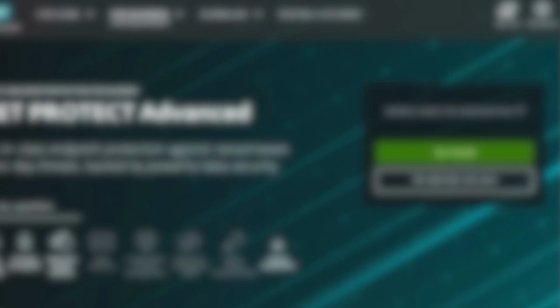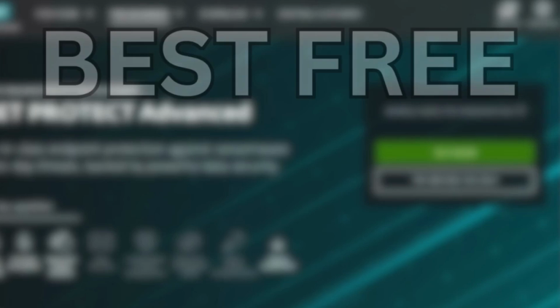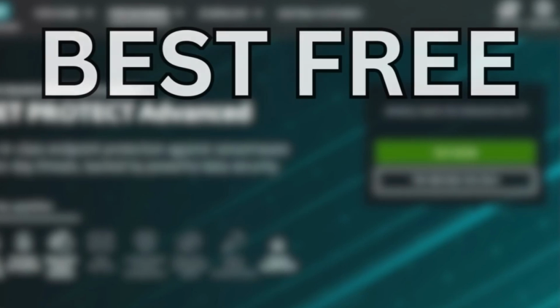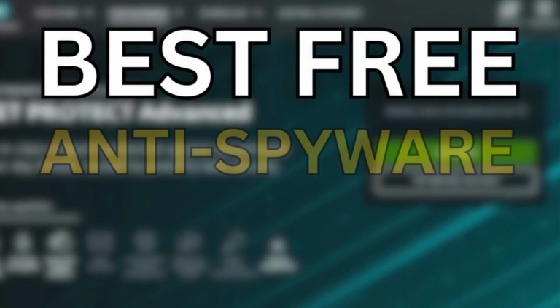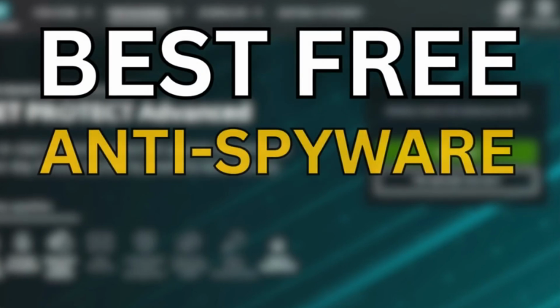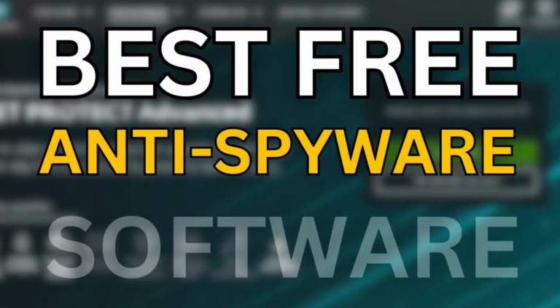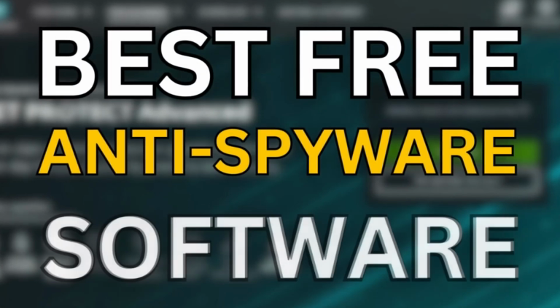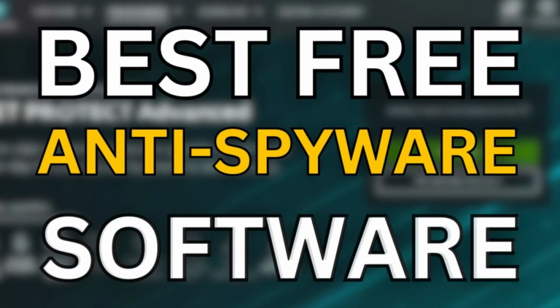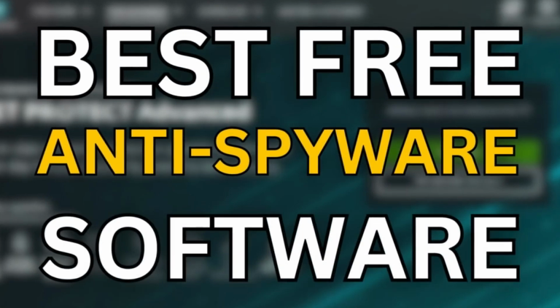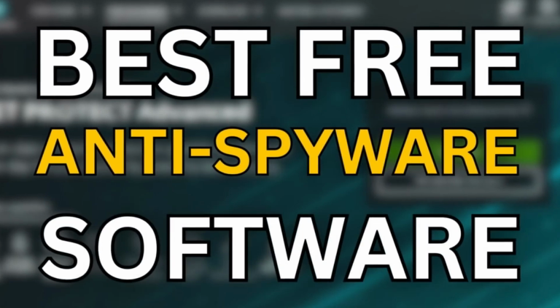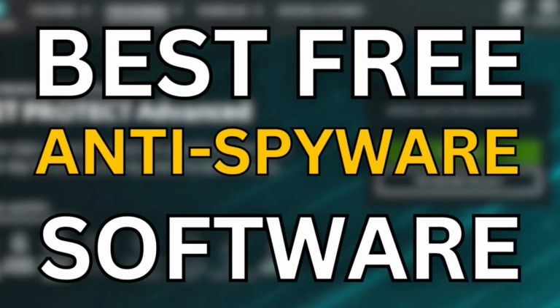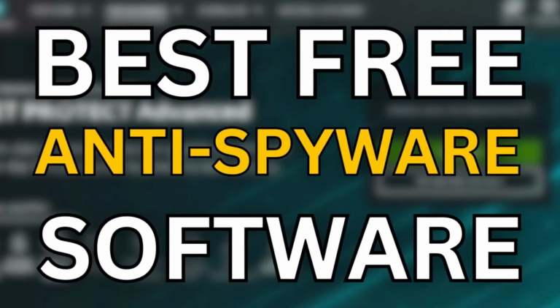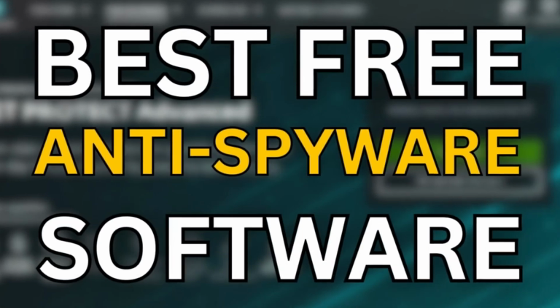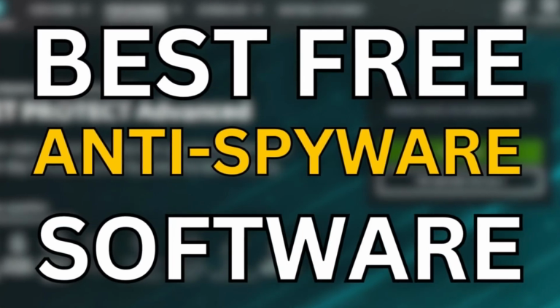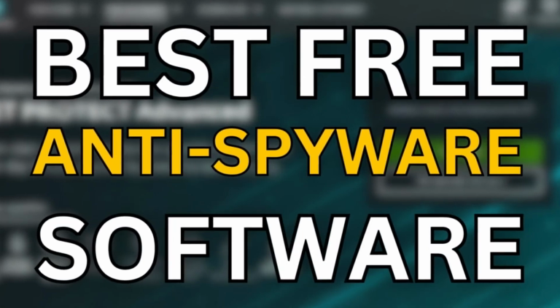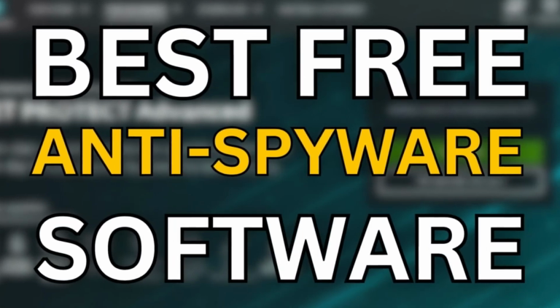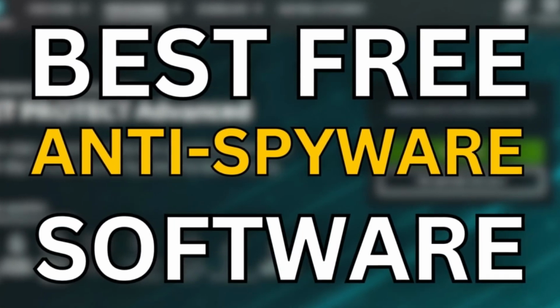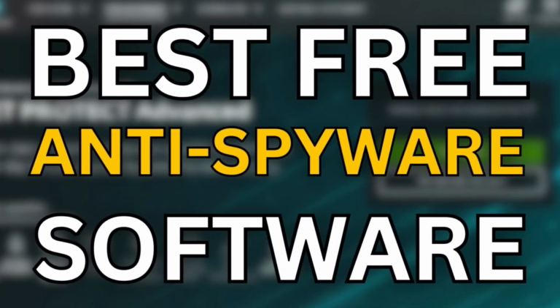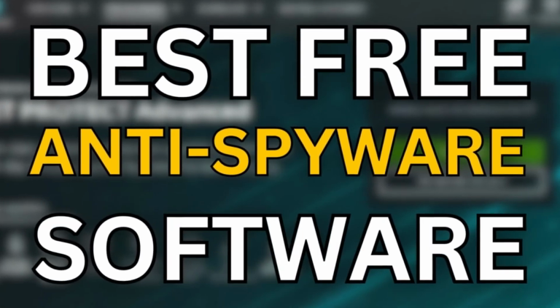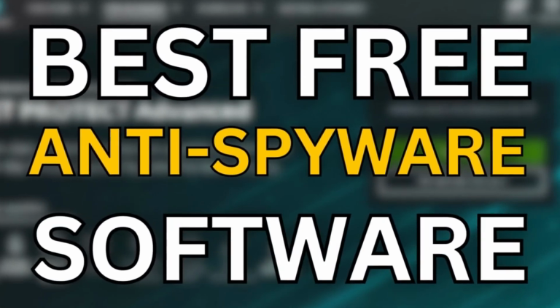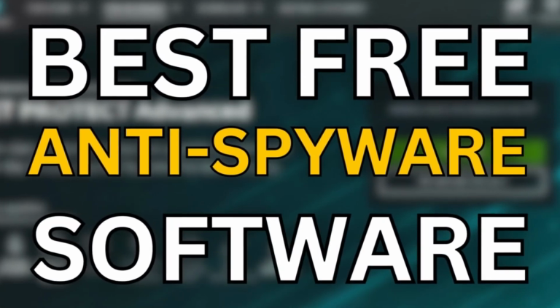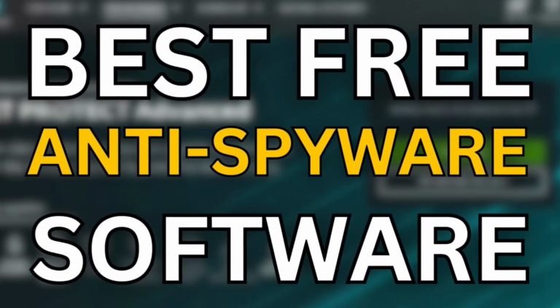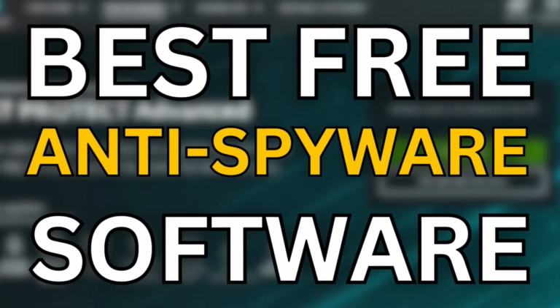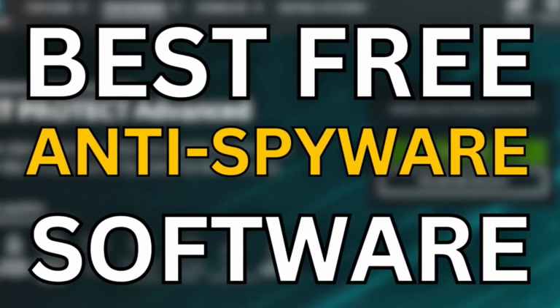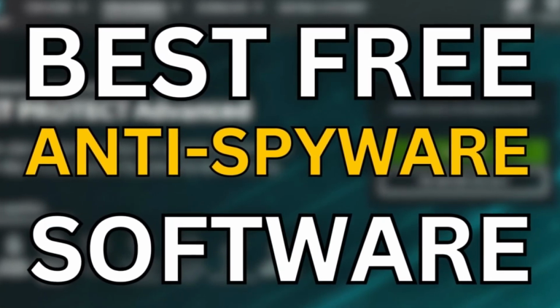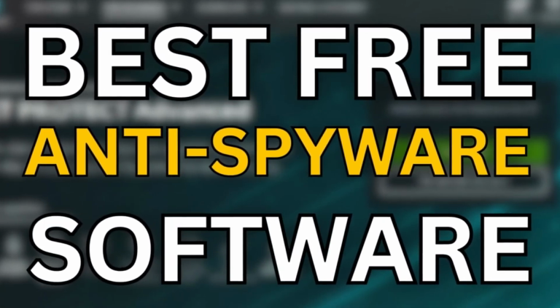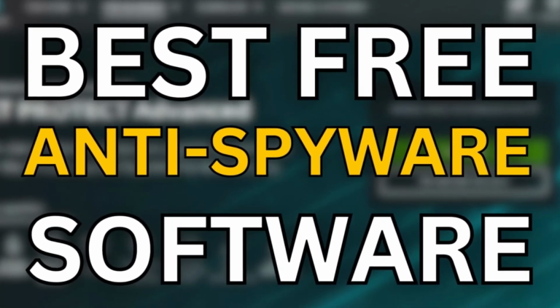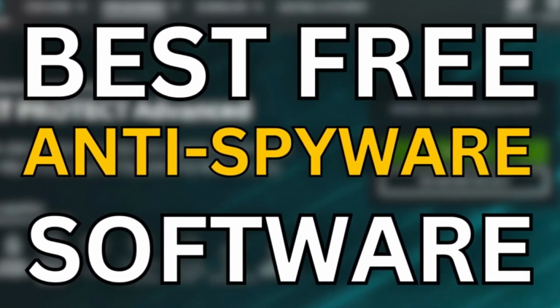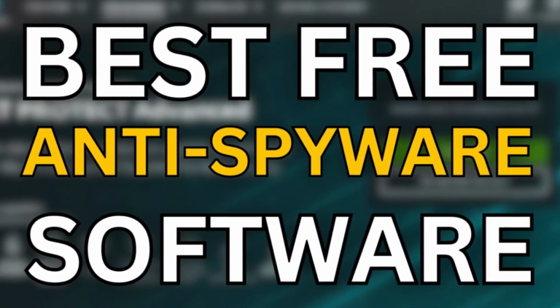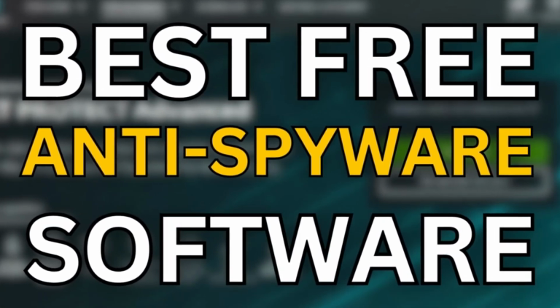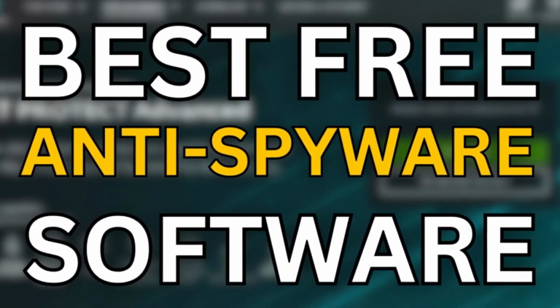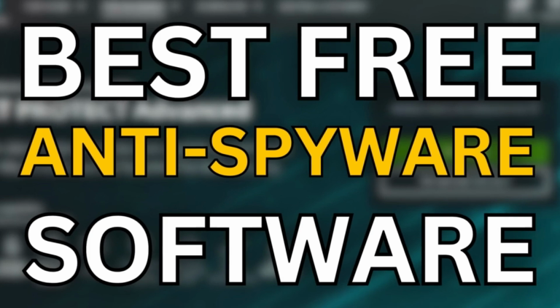Welcome back to the channel. Today we'll be taking a look at 7 best free anti-spyware software.